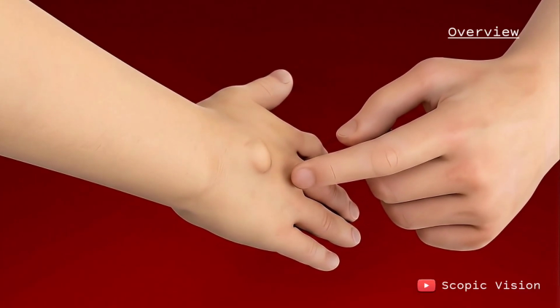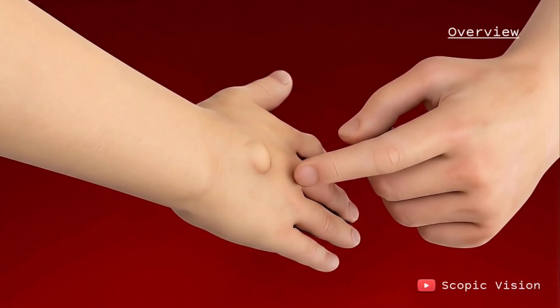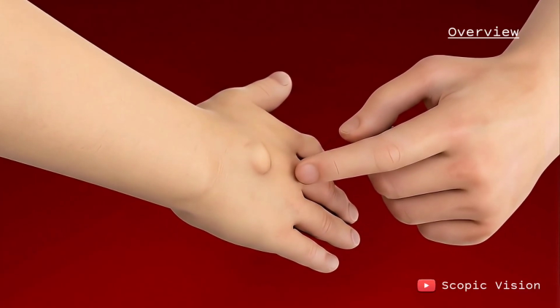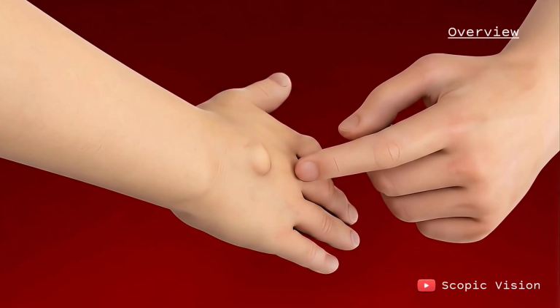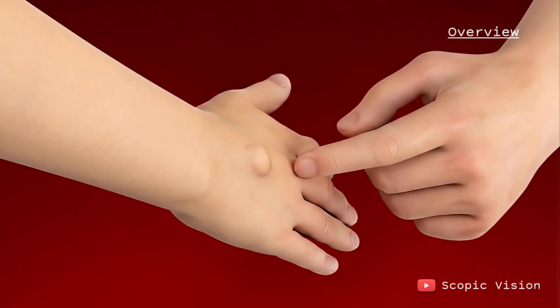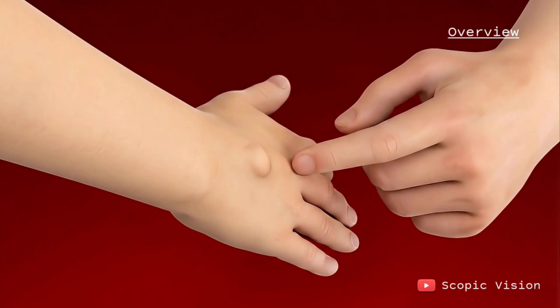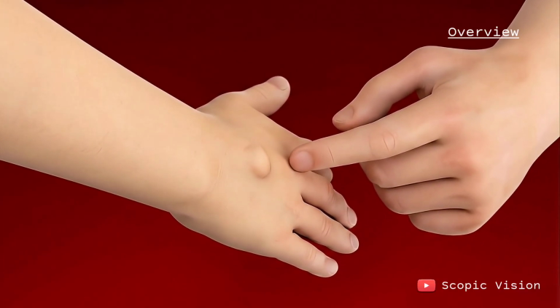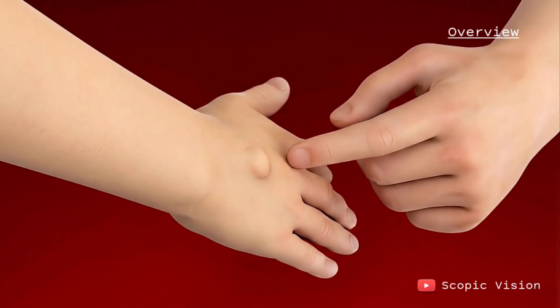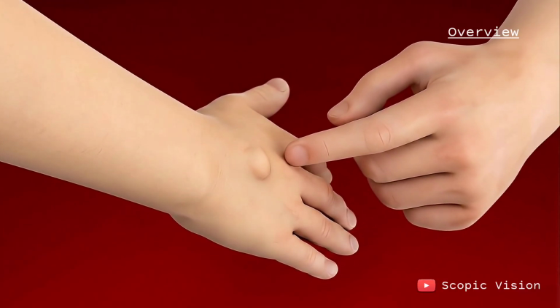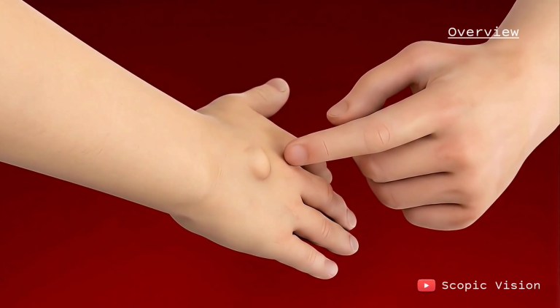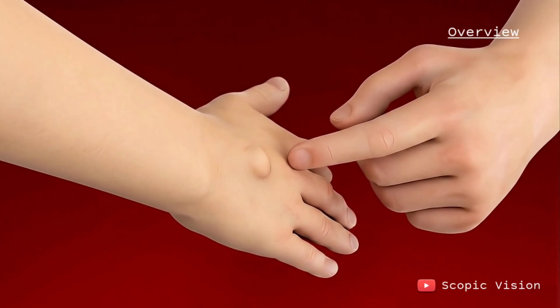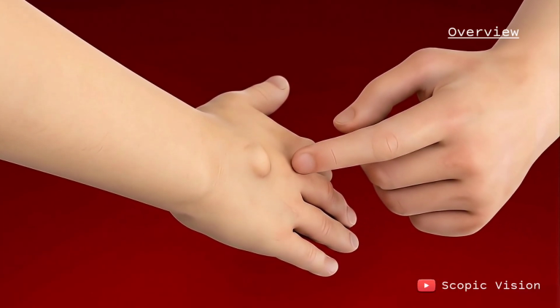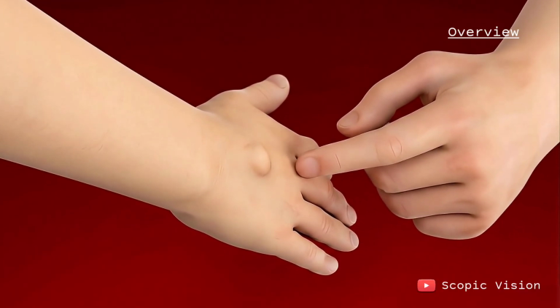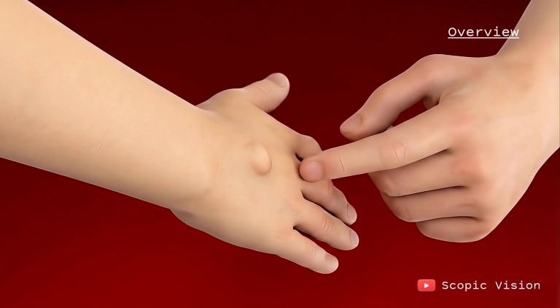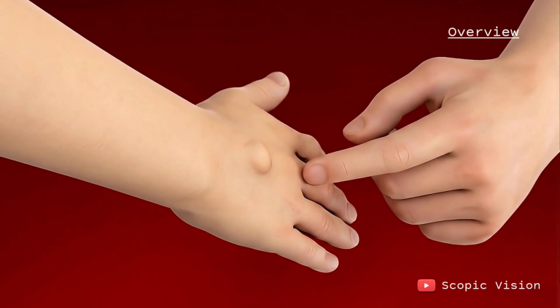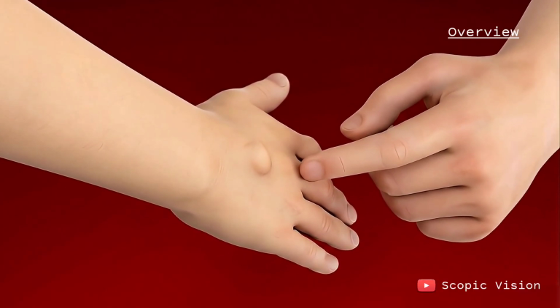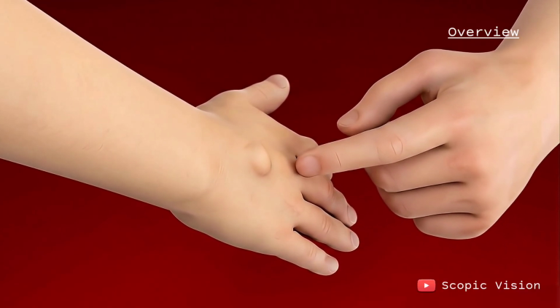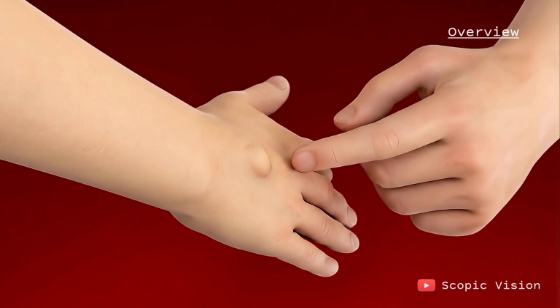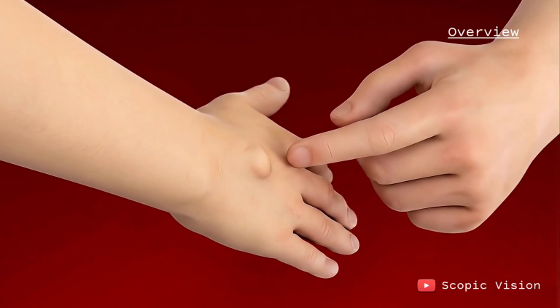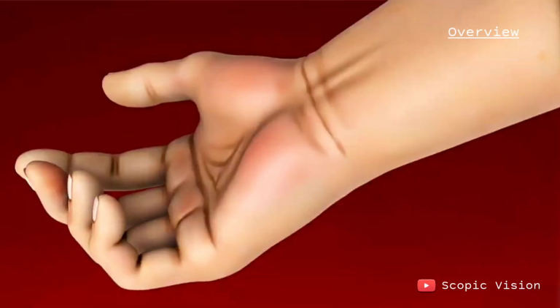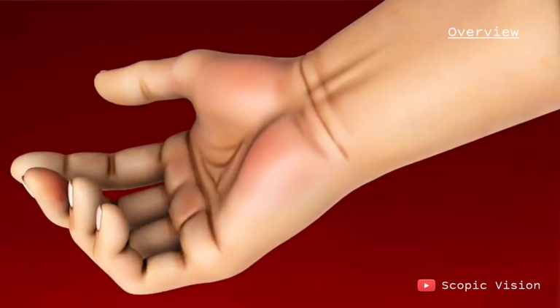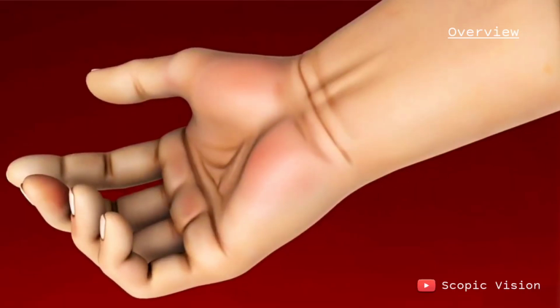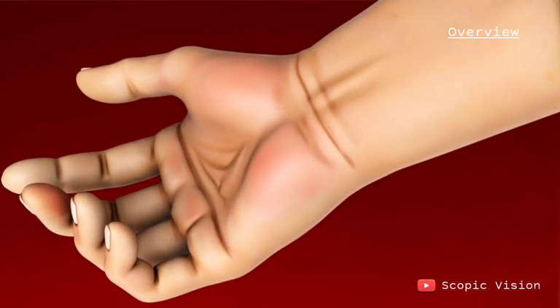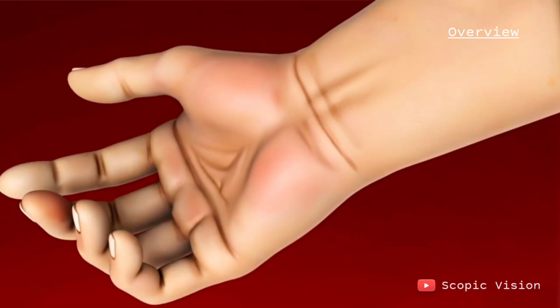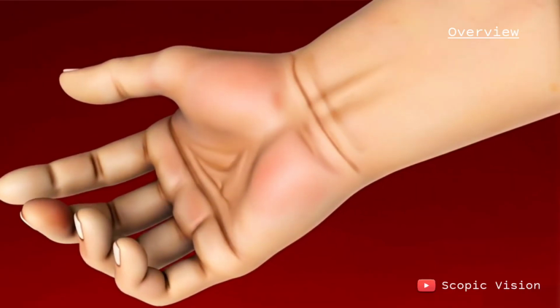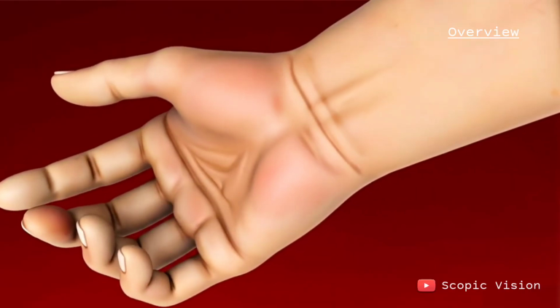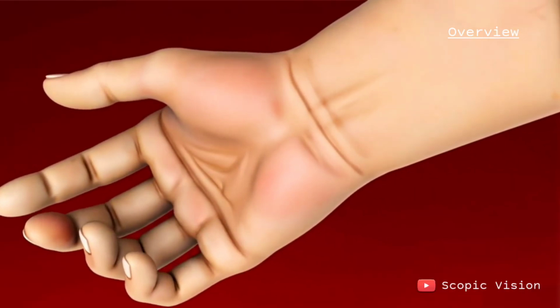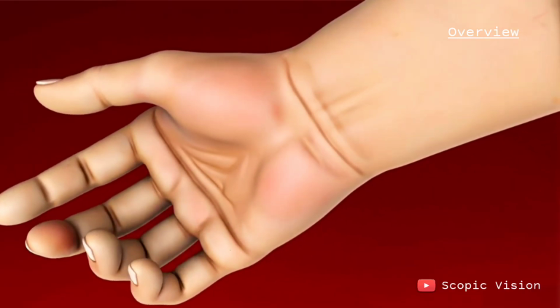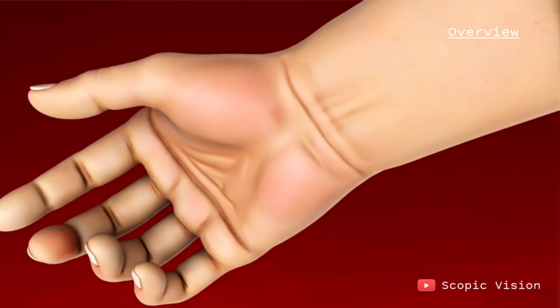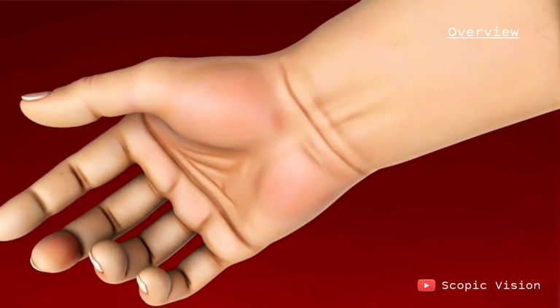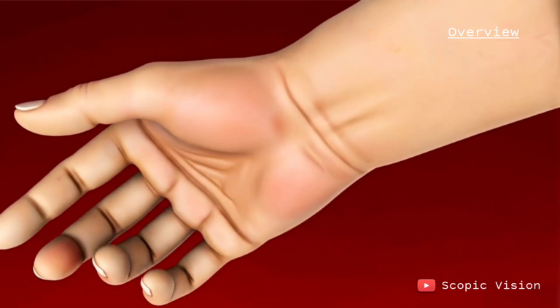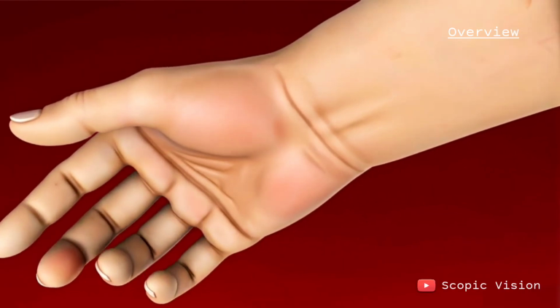But if one hurts or gets in the way of how your hand moves, it can be treated without surgery or removed through surgery.